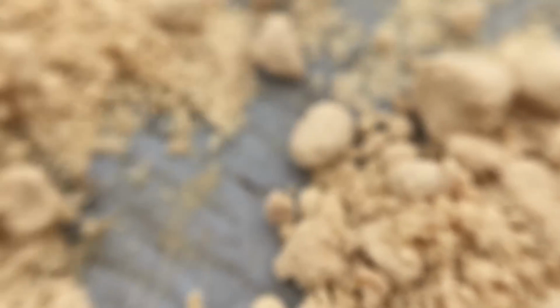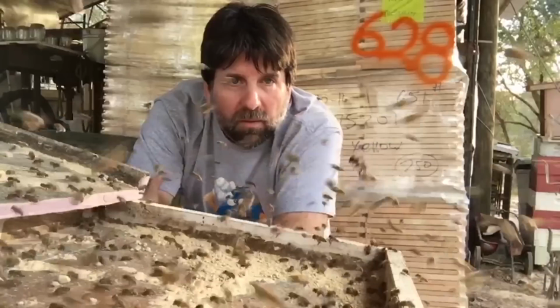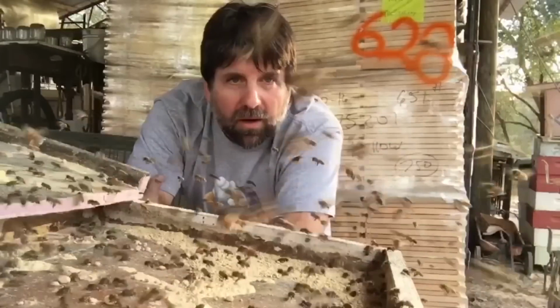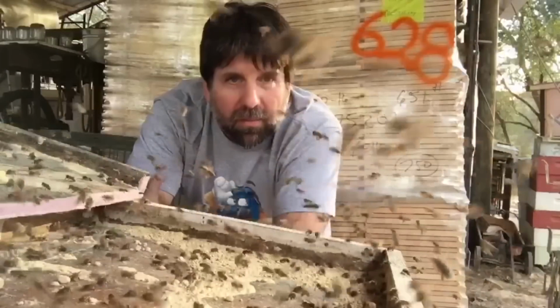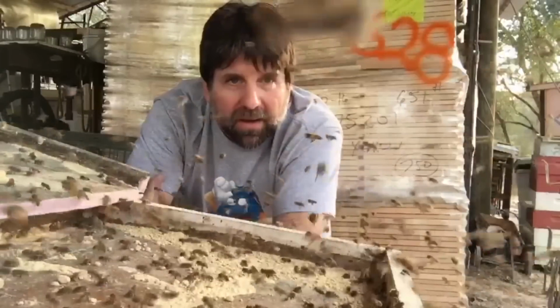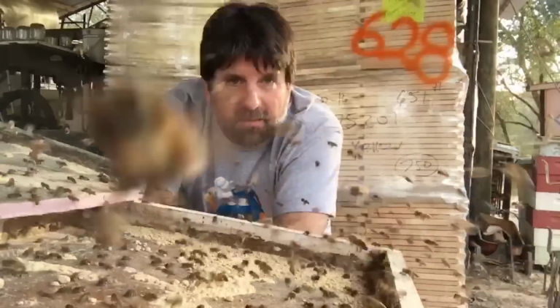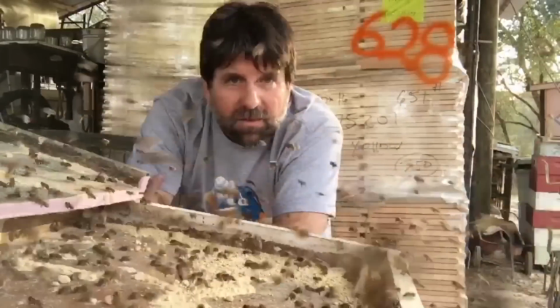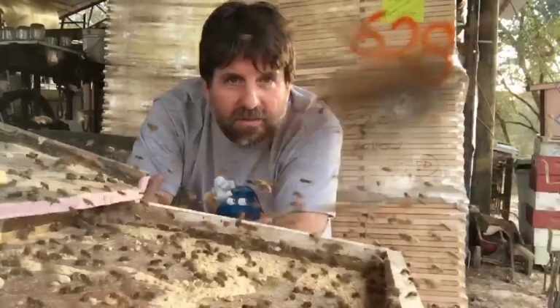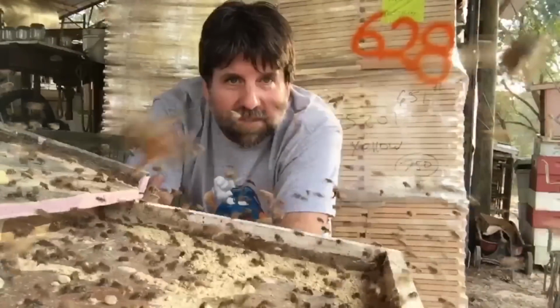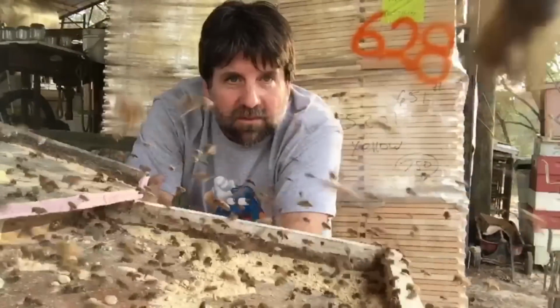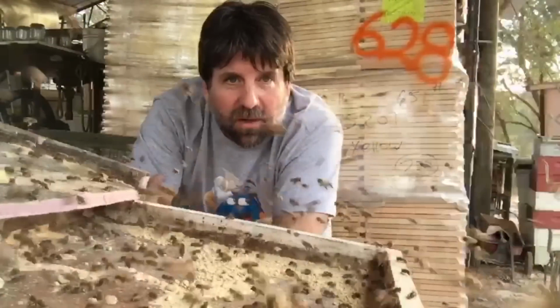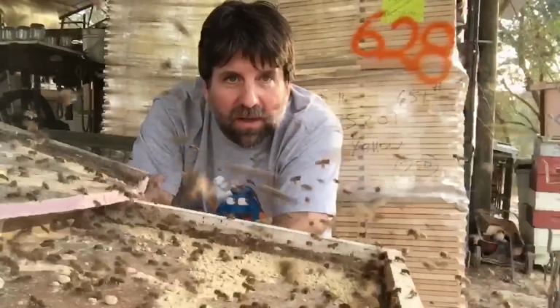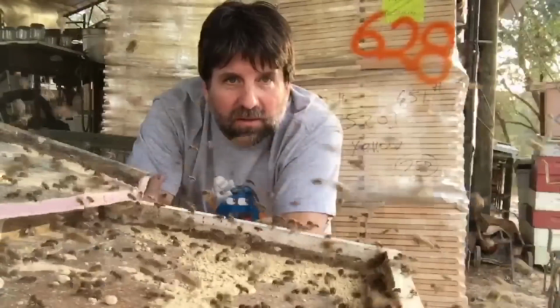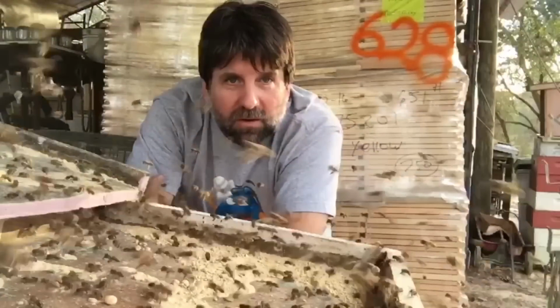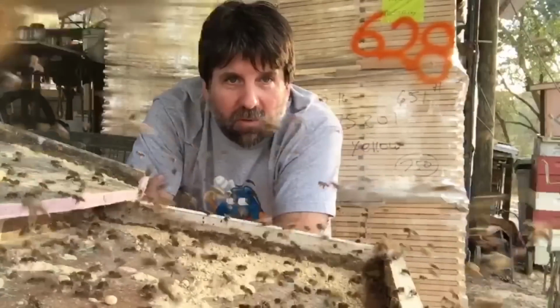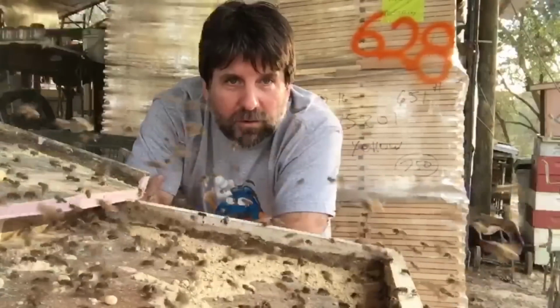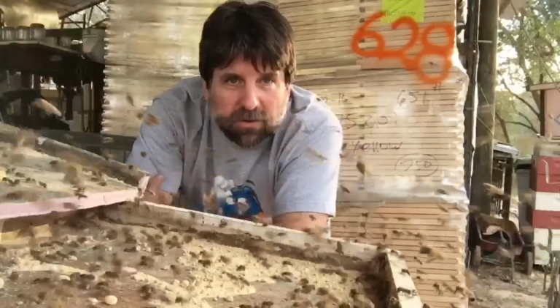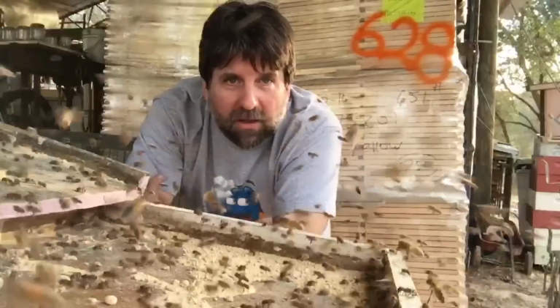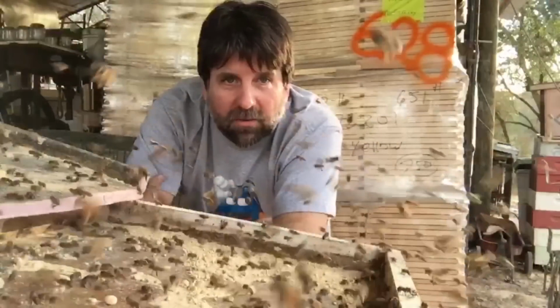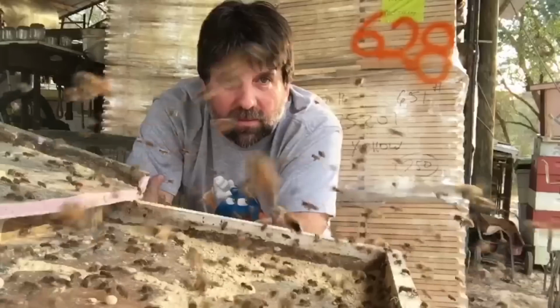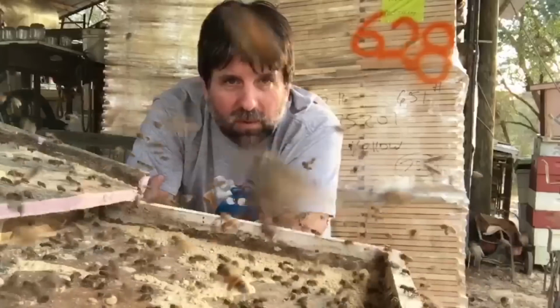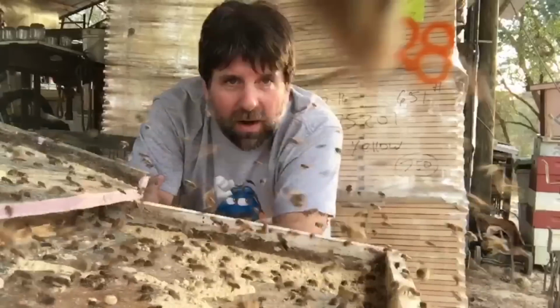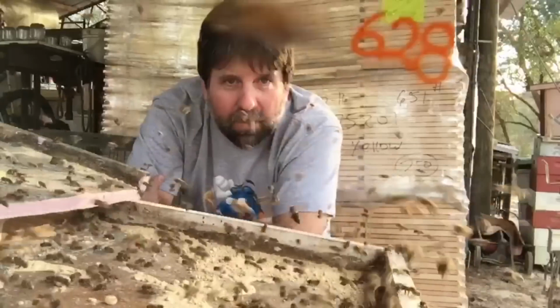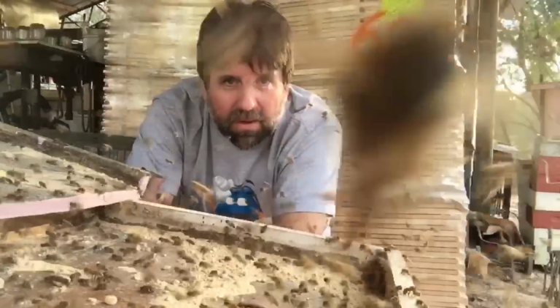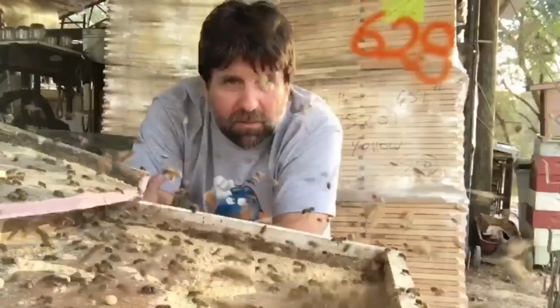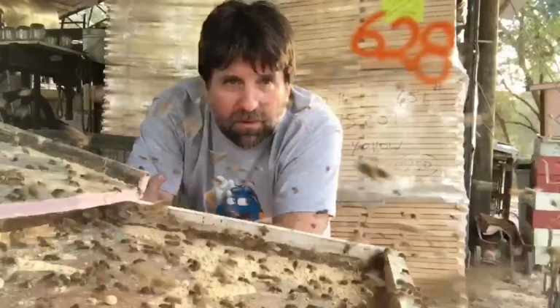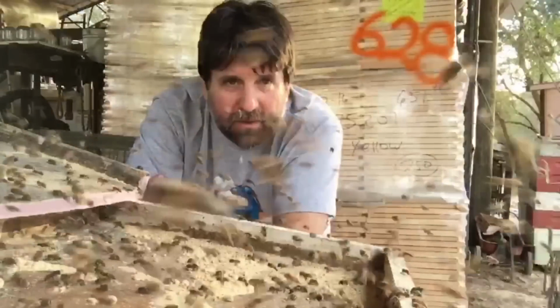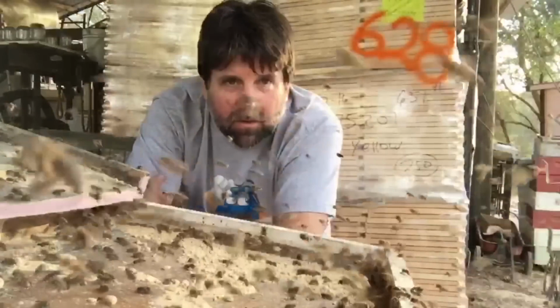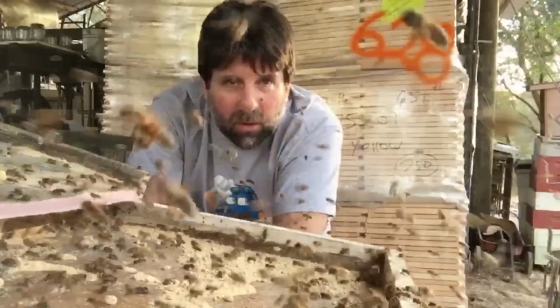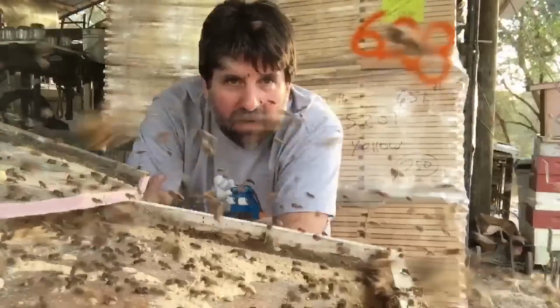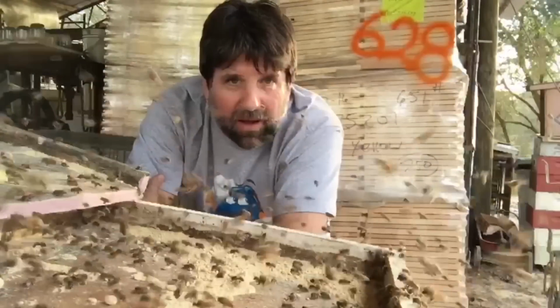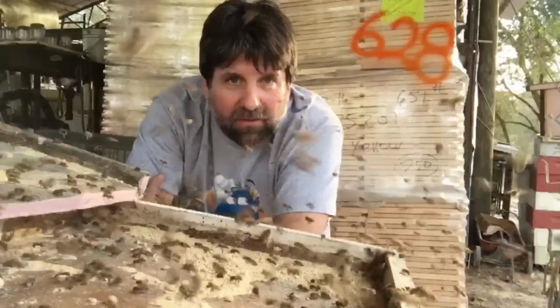Welcome back to the 628 Dirt Brewster Channel, where hobby beekeeping is a way of life.